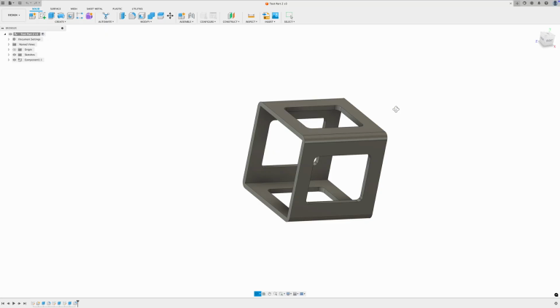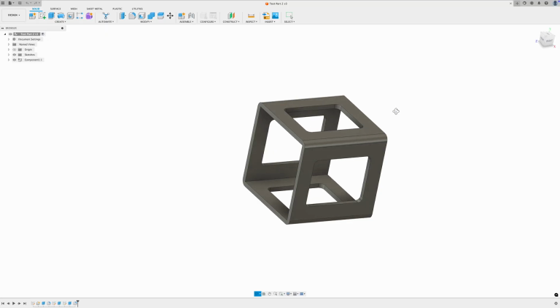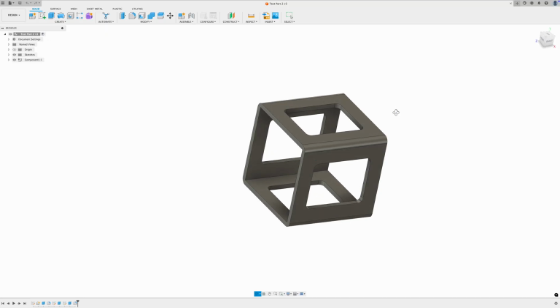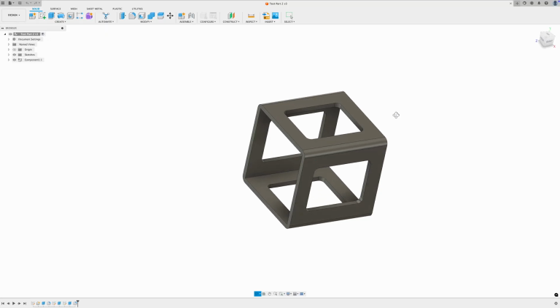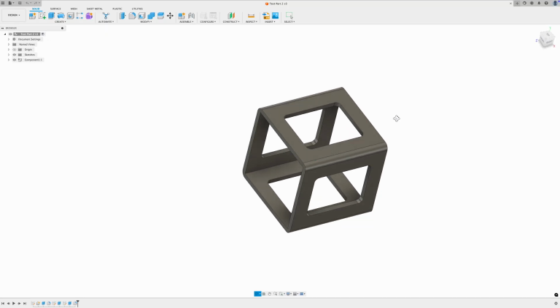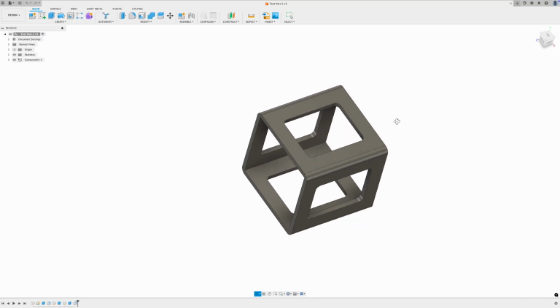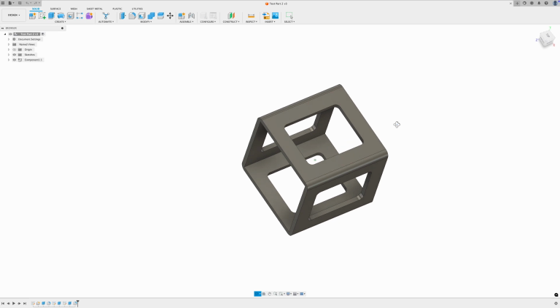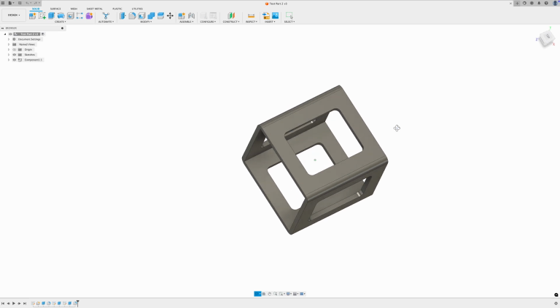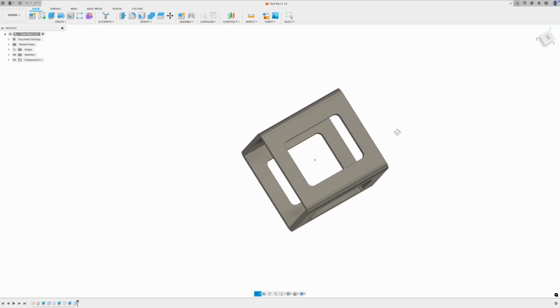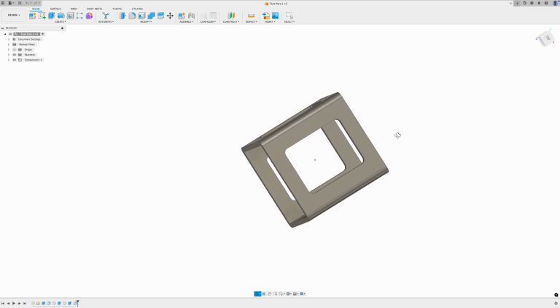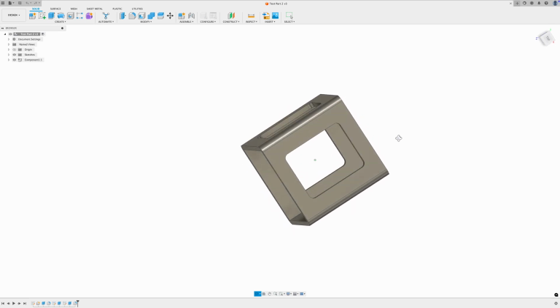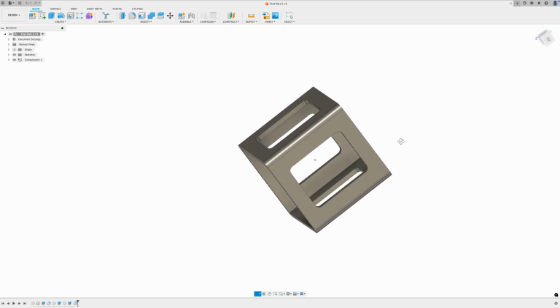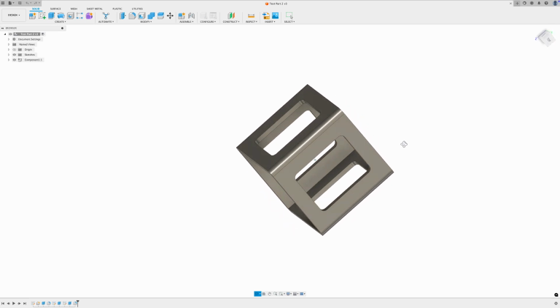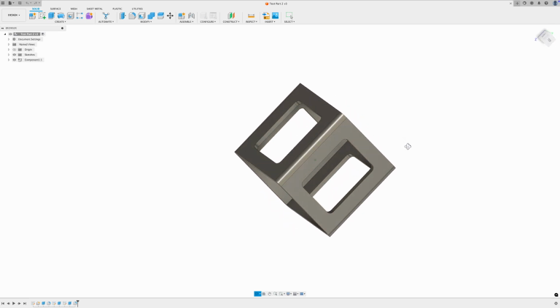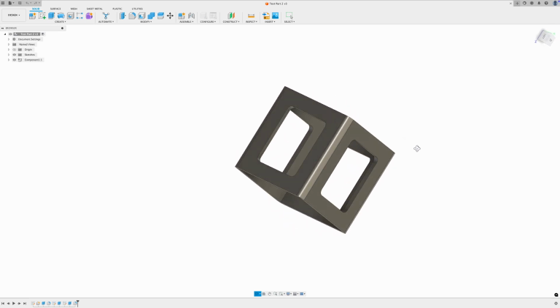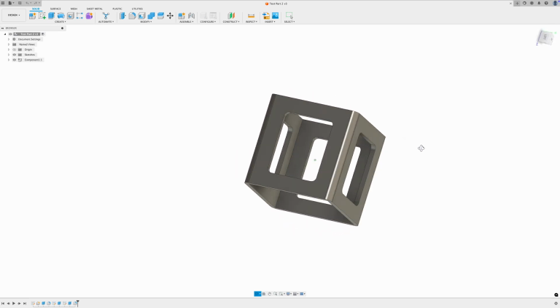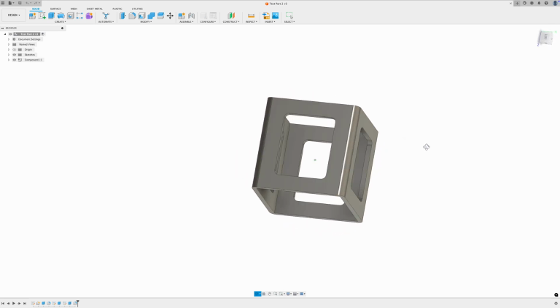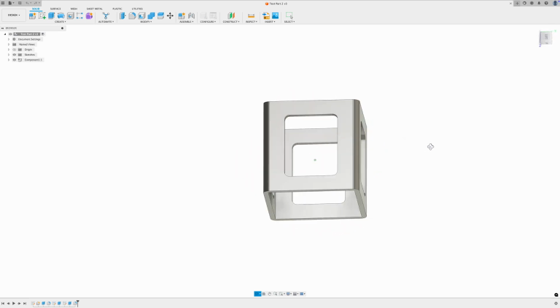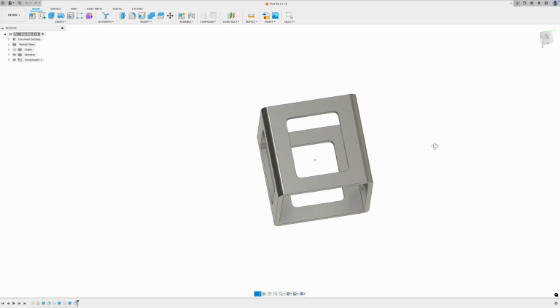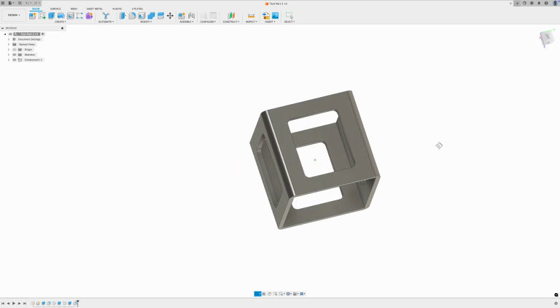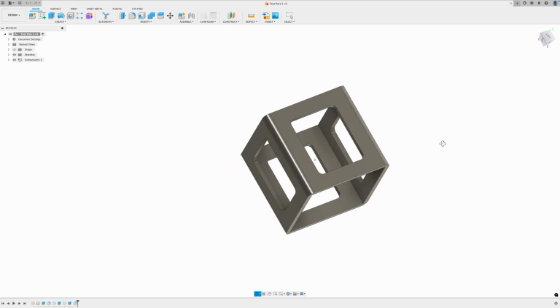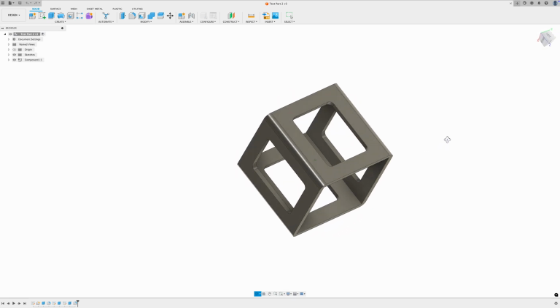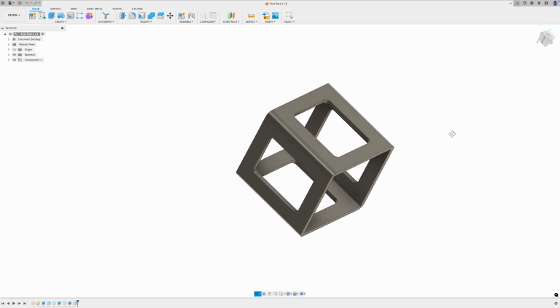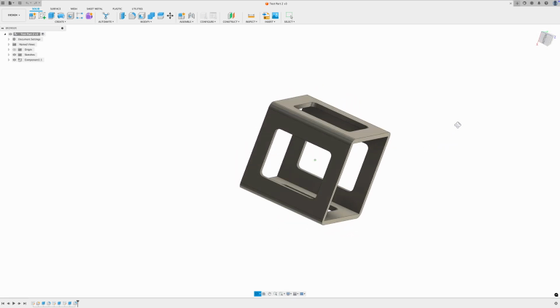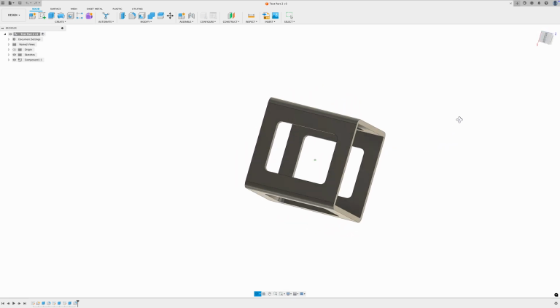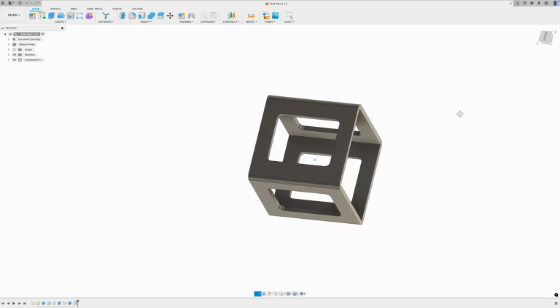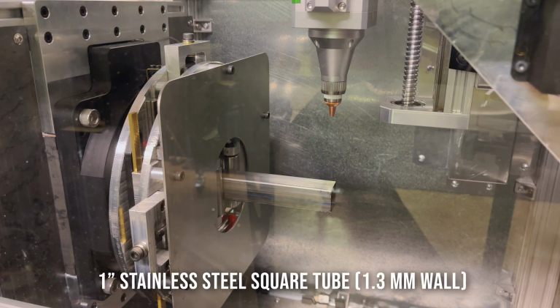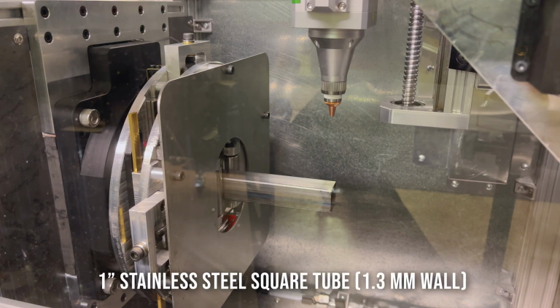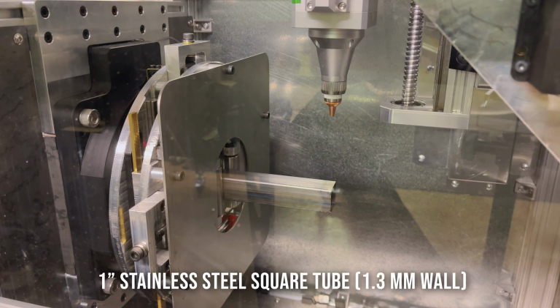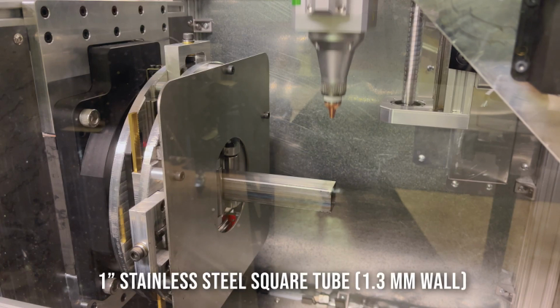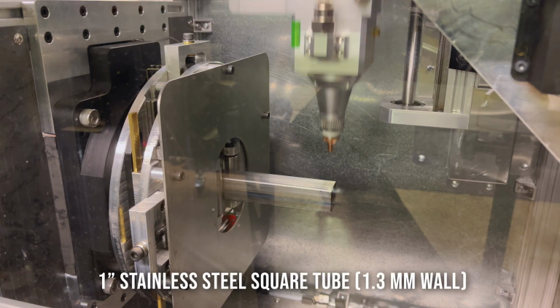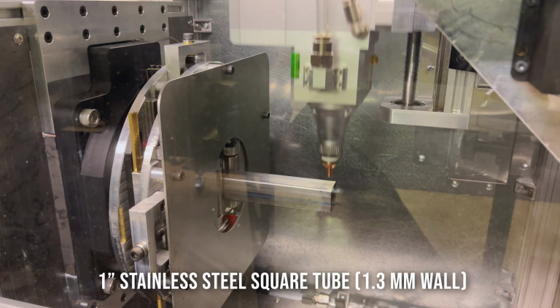I've modeled up a quick first test part with a square hole on each of the four sides.